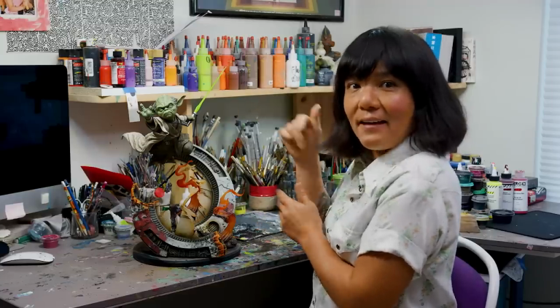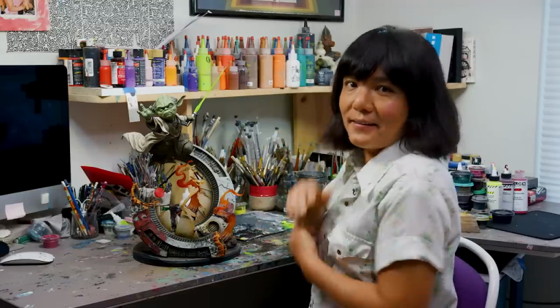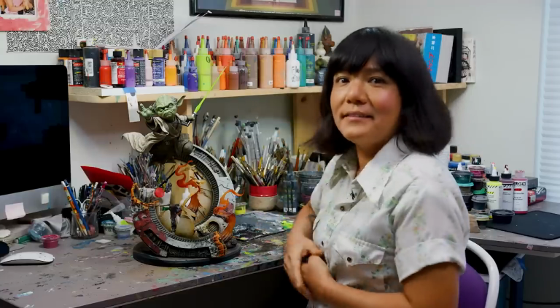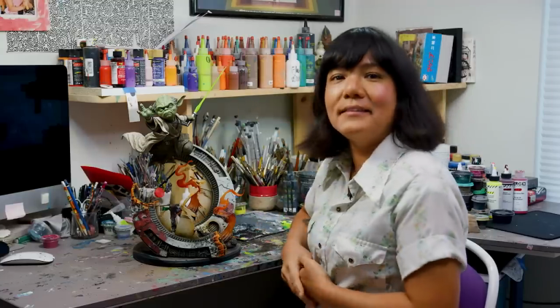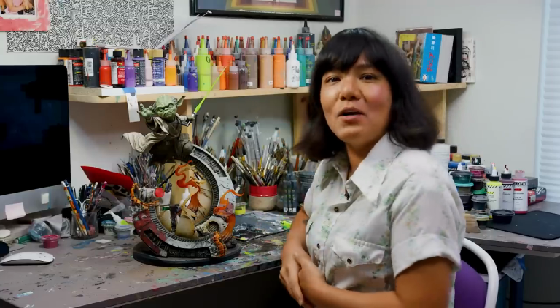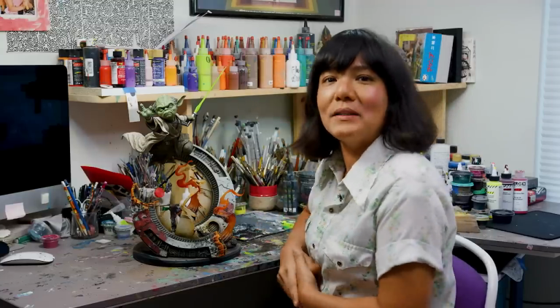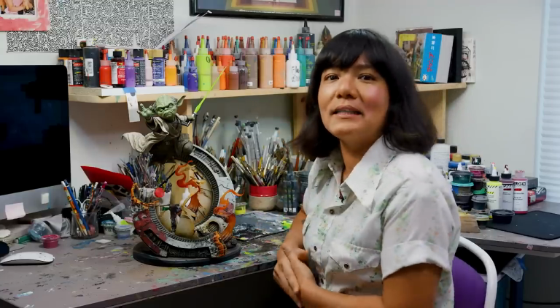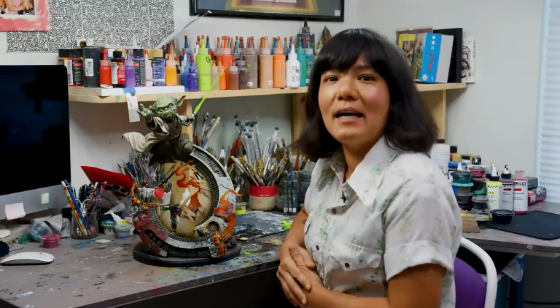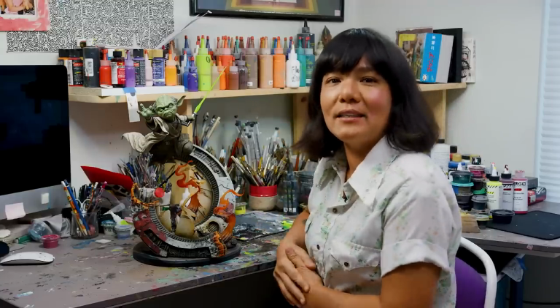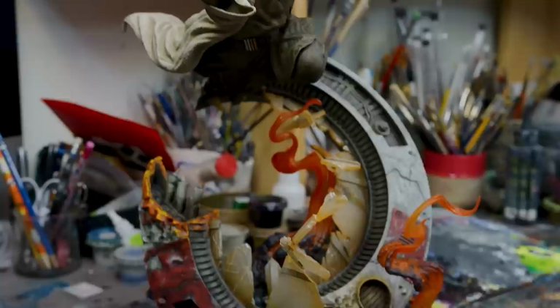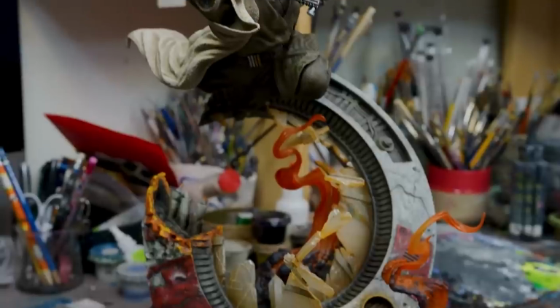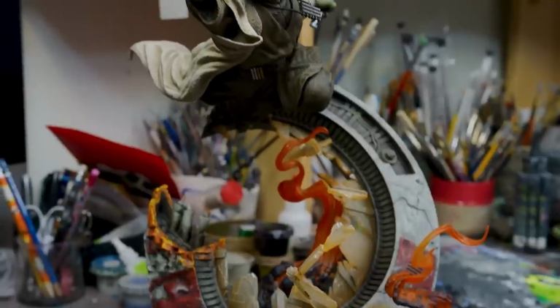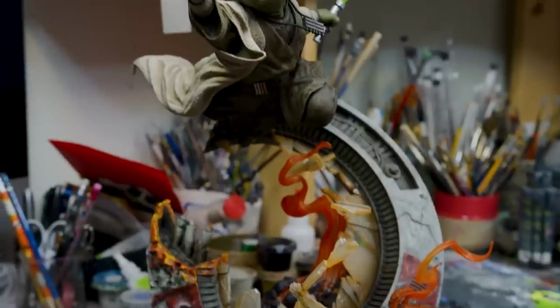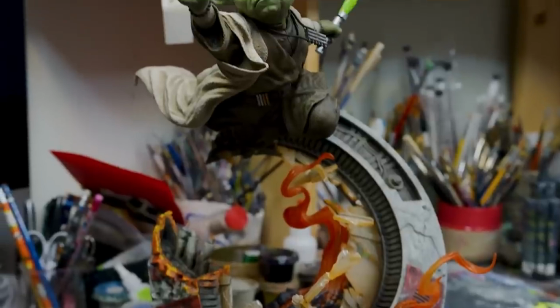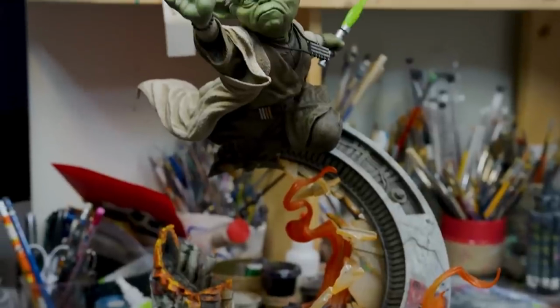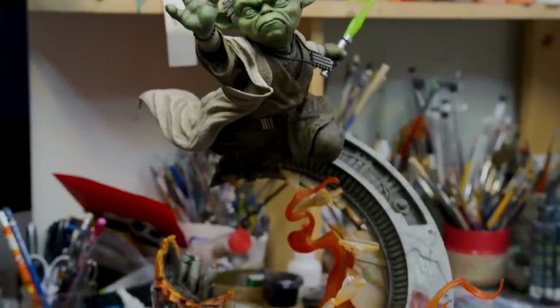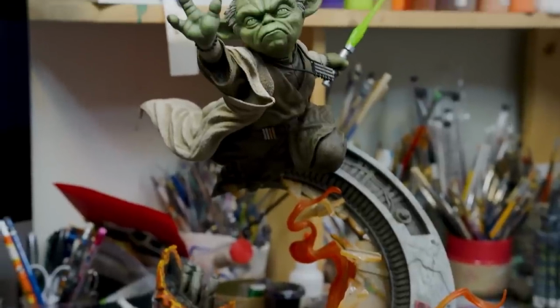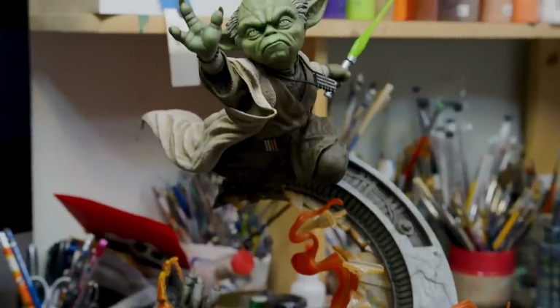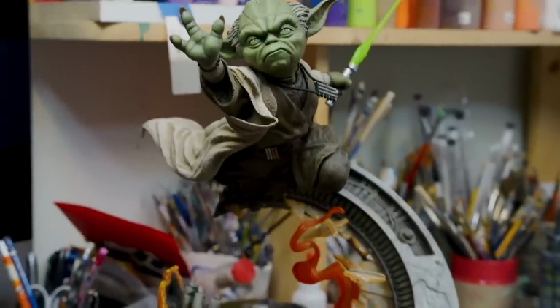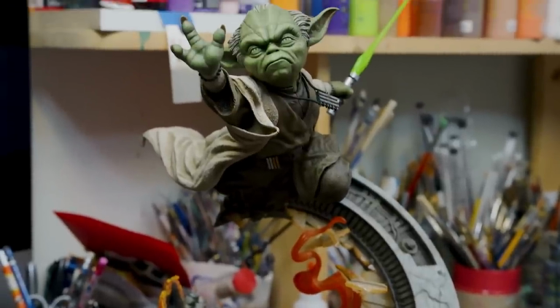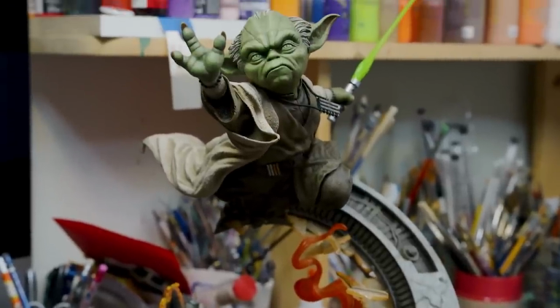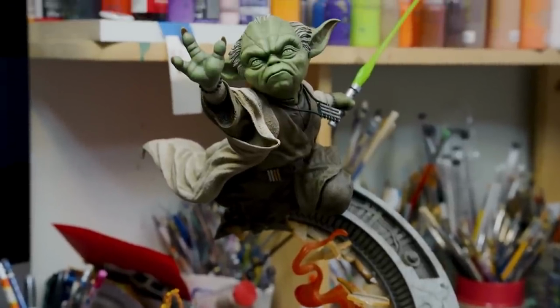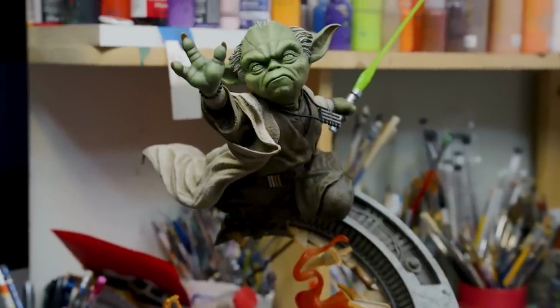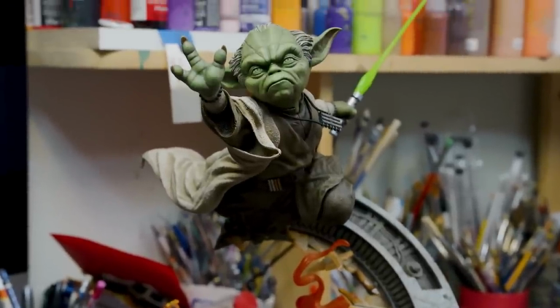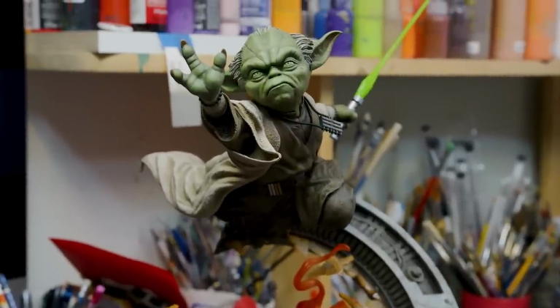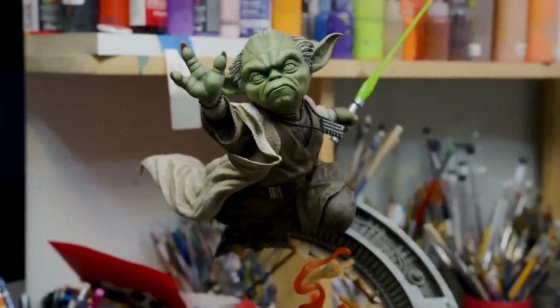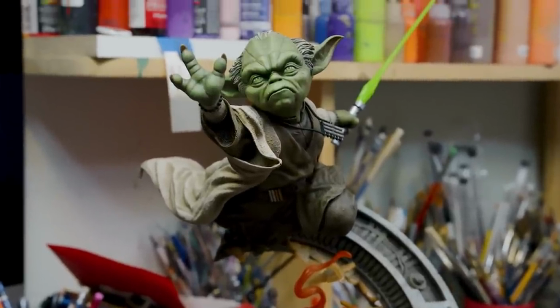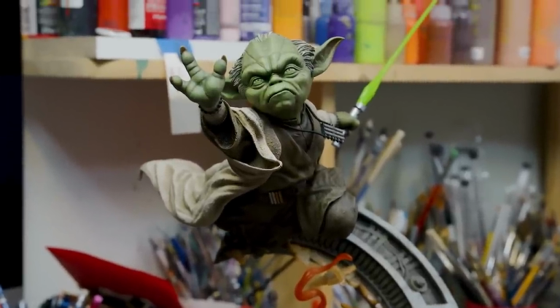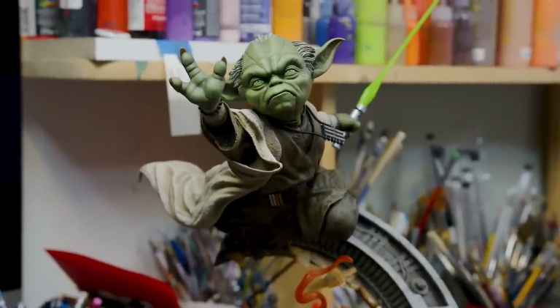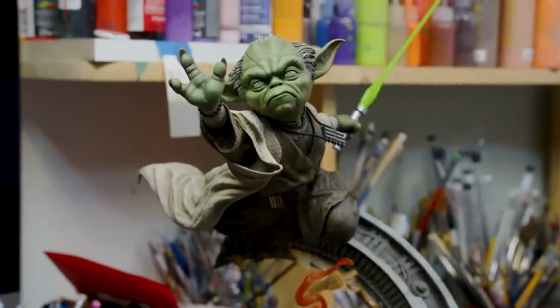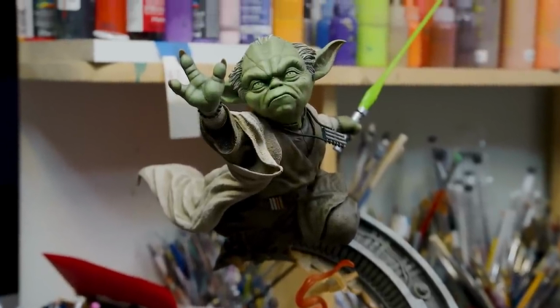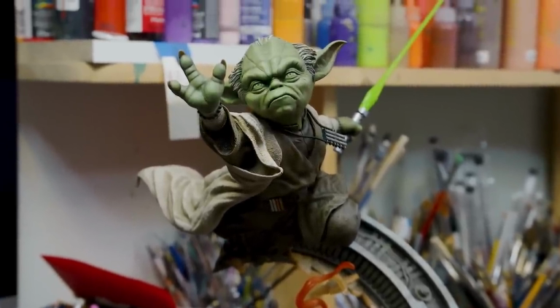That was a lot of fun. Here's your Yoda Mythos statue all wrapped up.